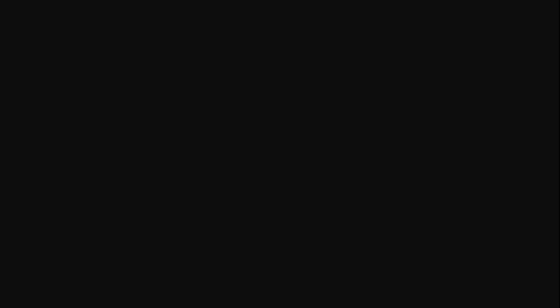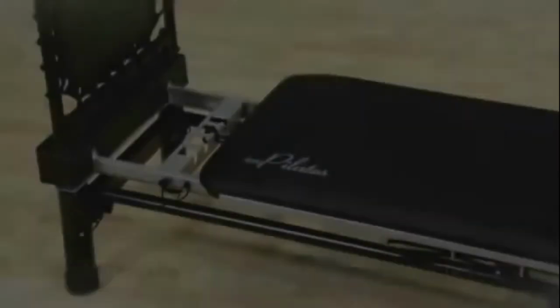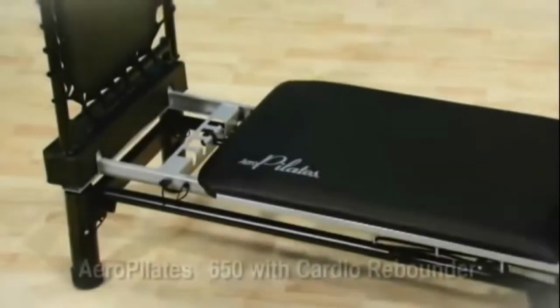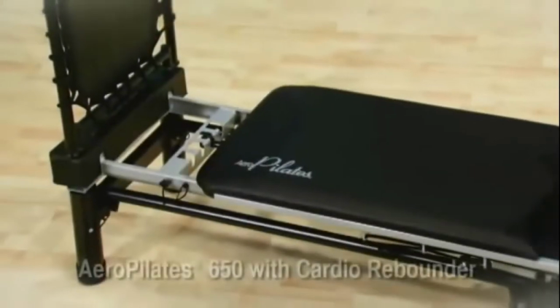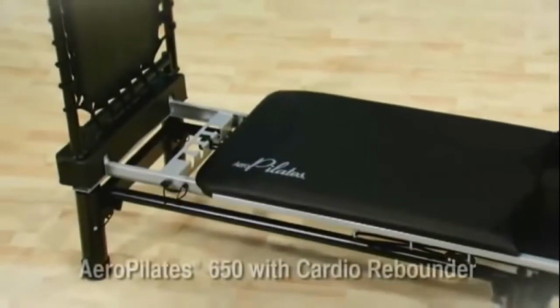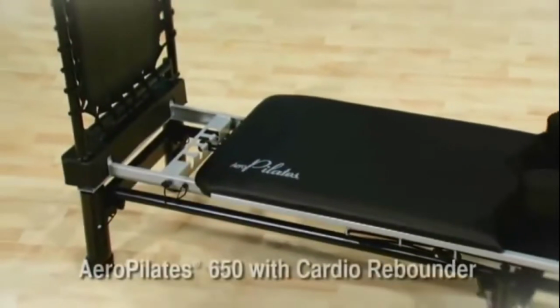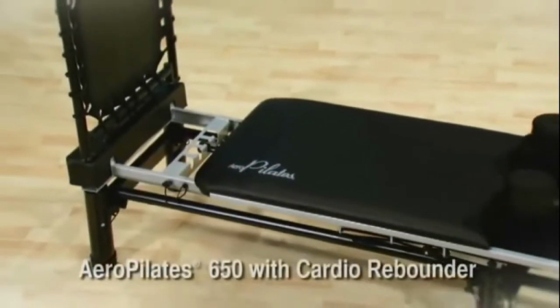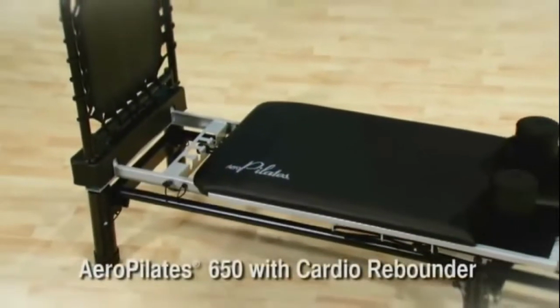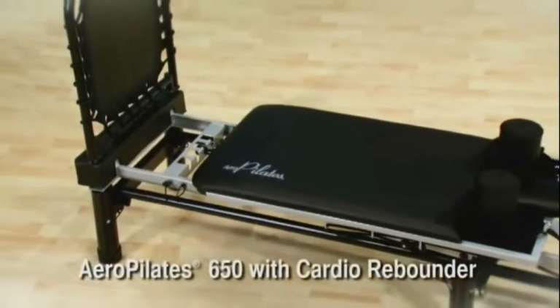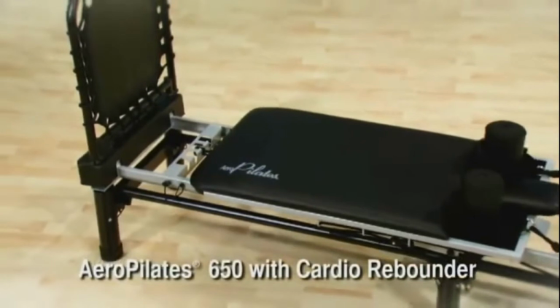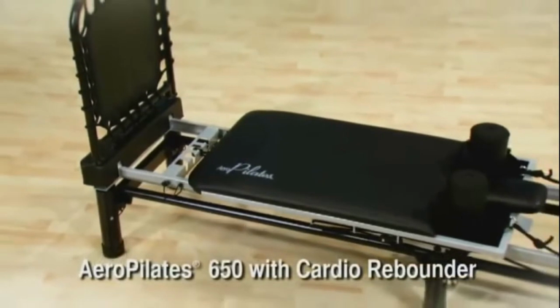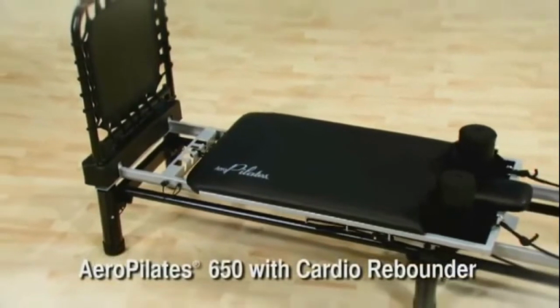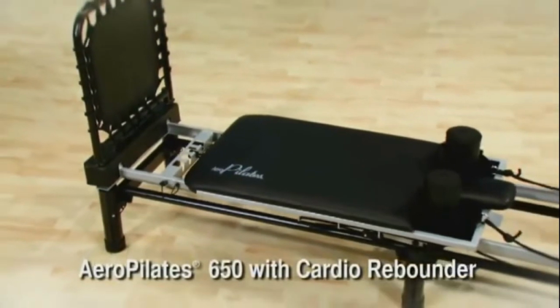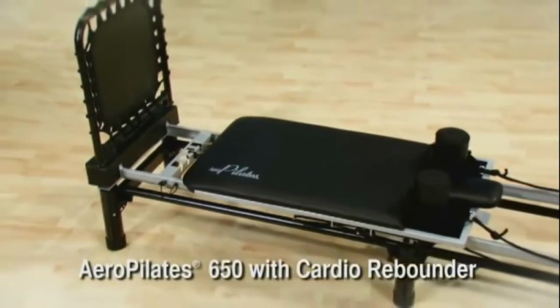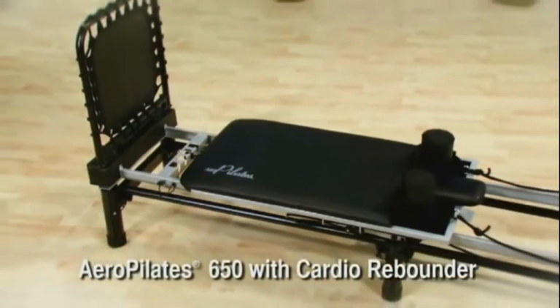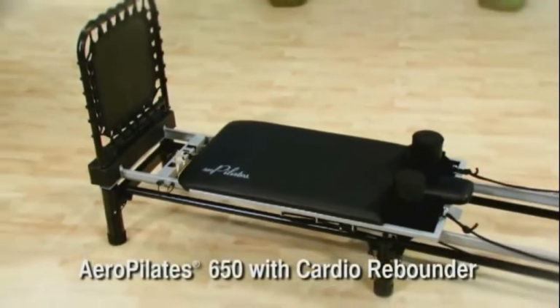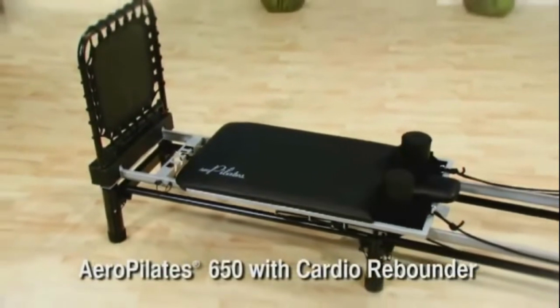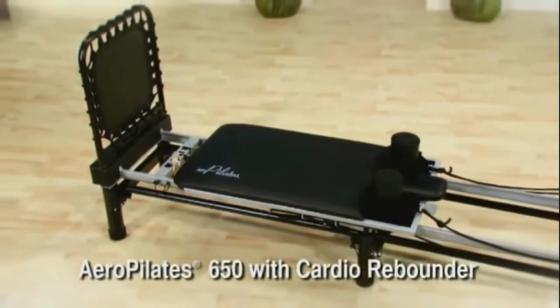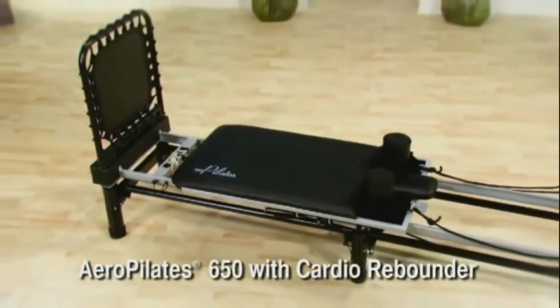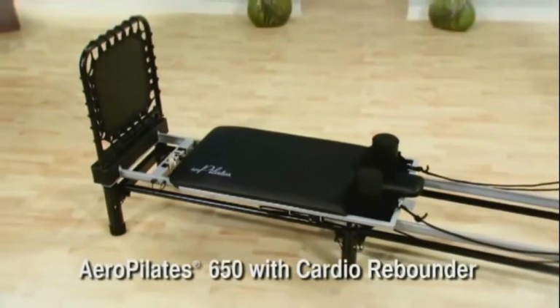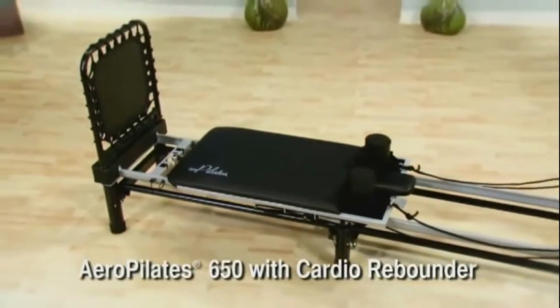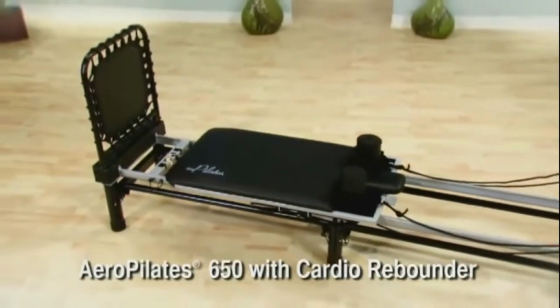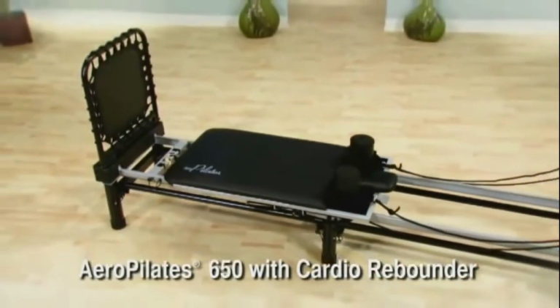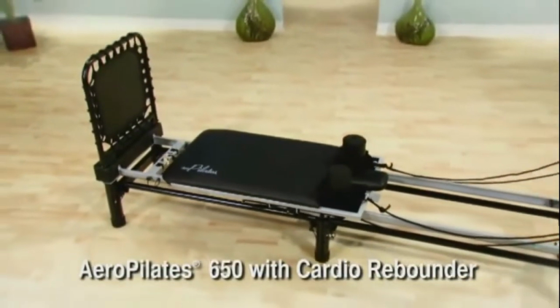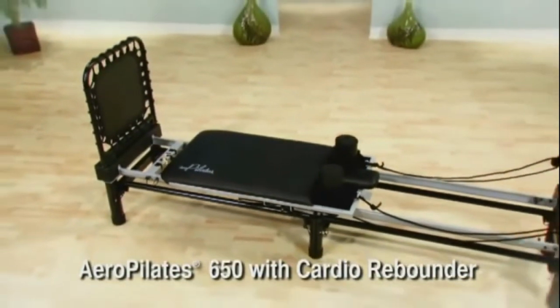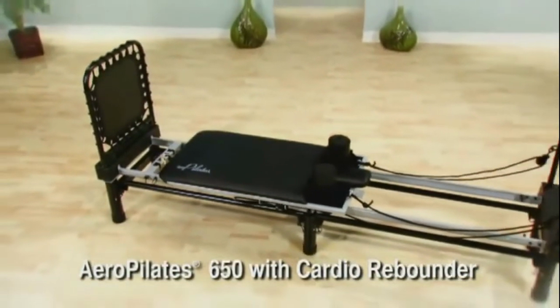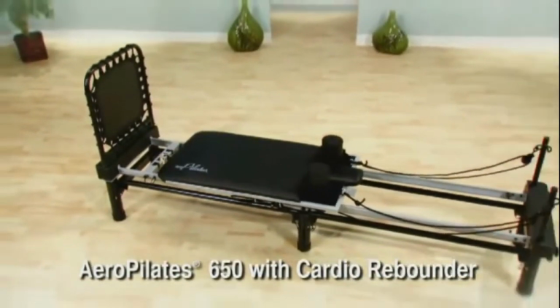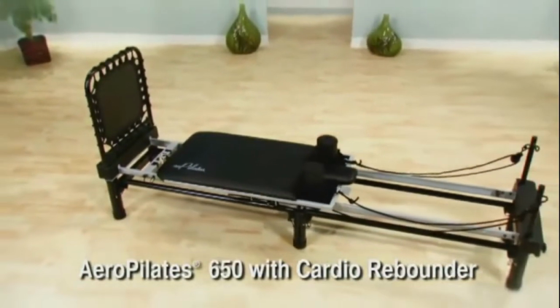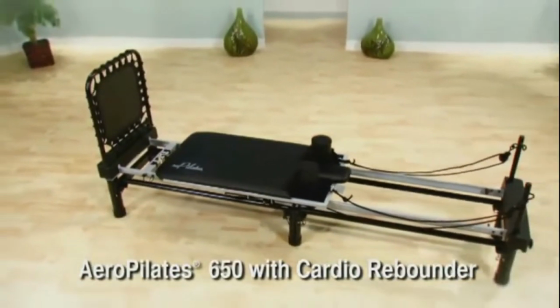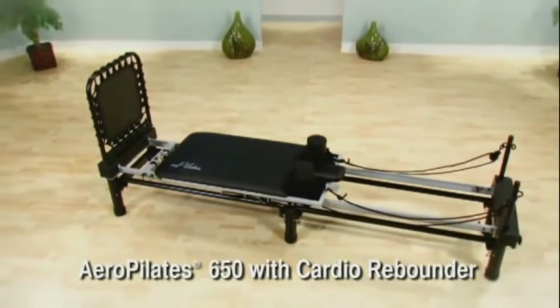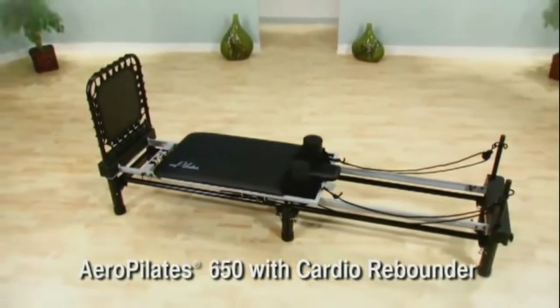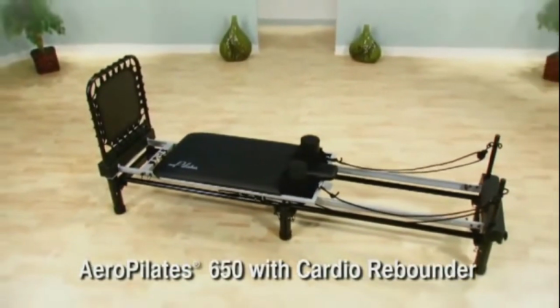The Aero Pilates Reformers are the only Pilates Reformers that give you an effective, fat-burning, cardiovascular workout.